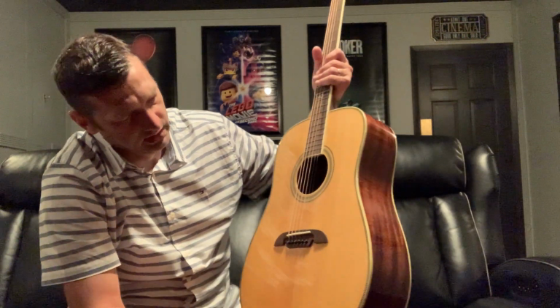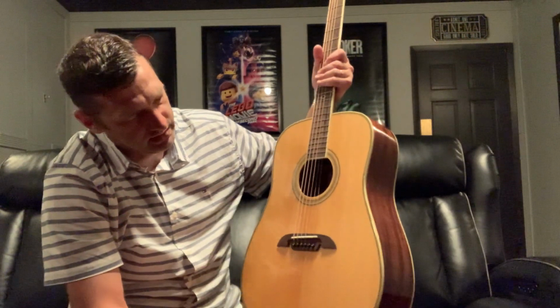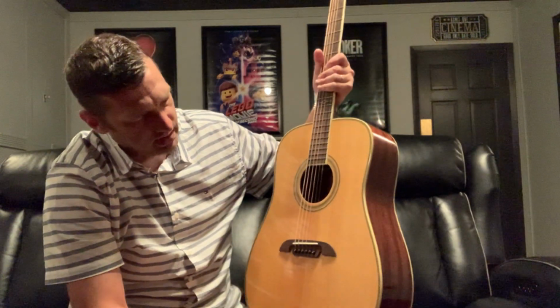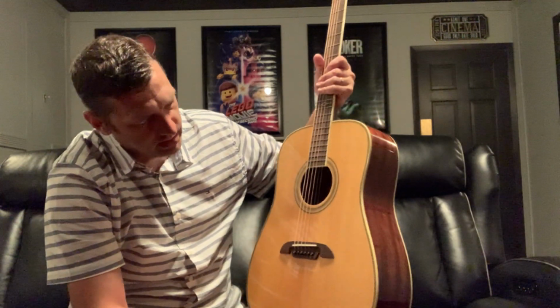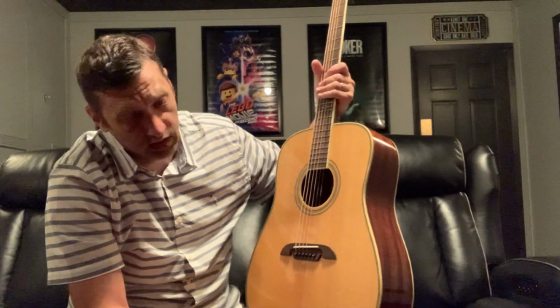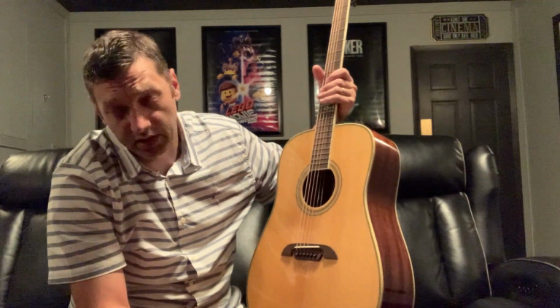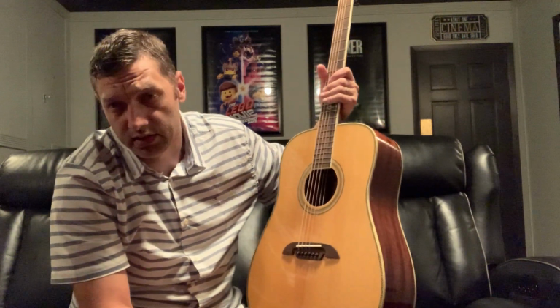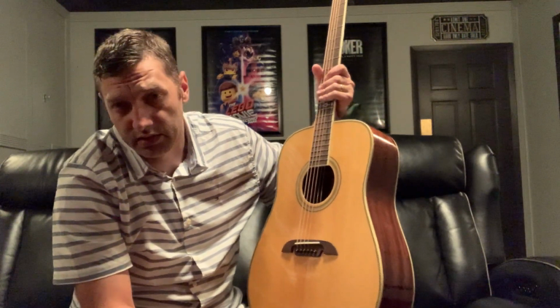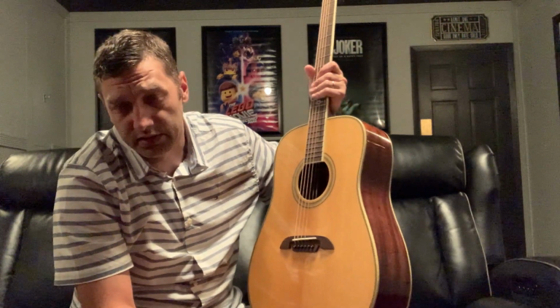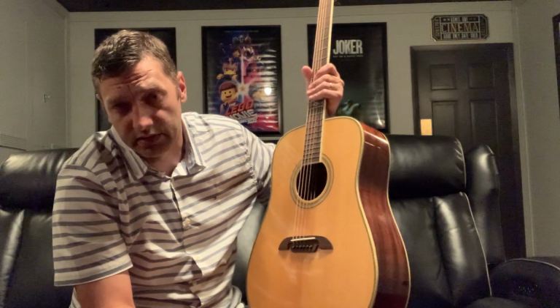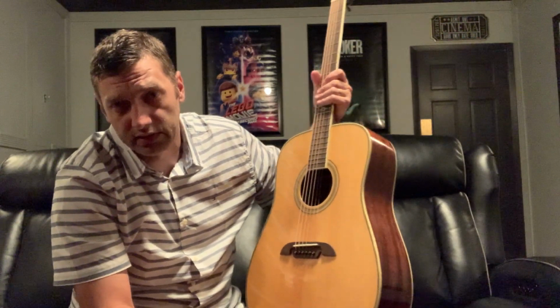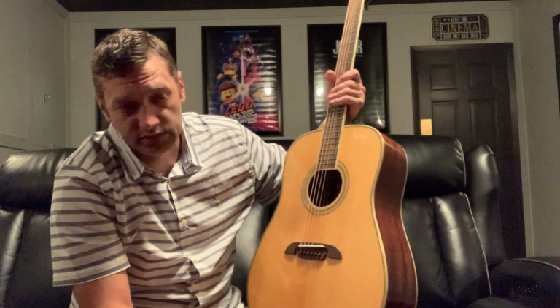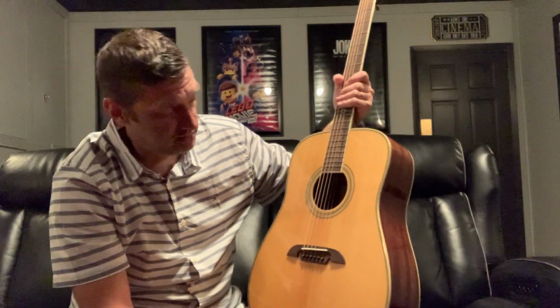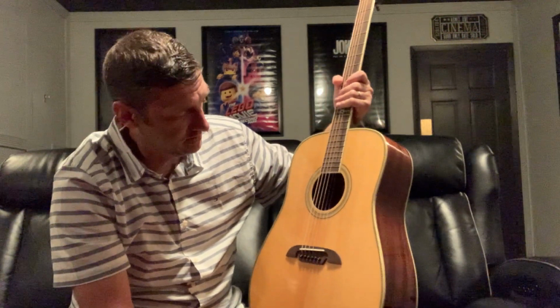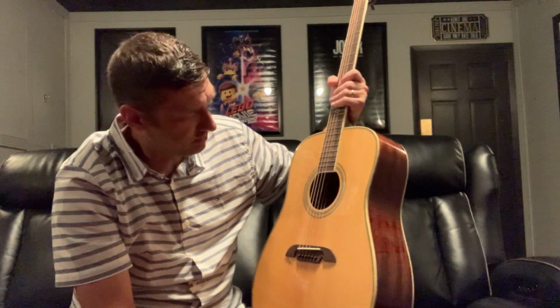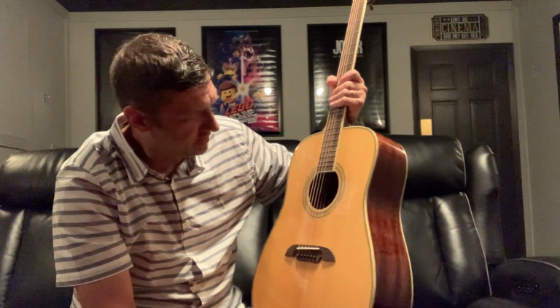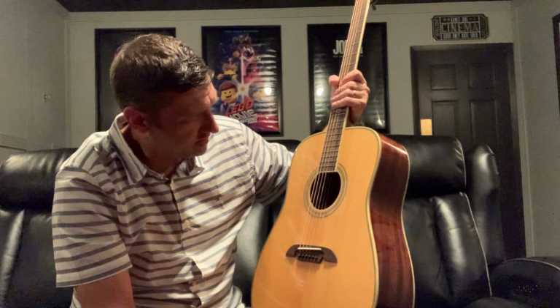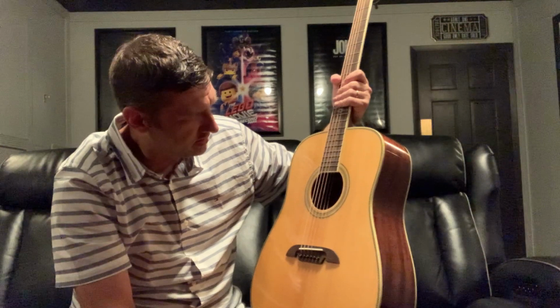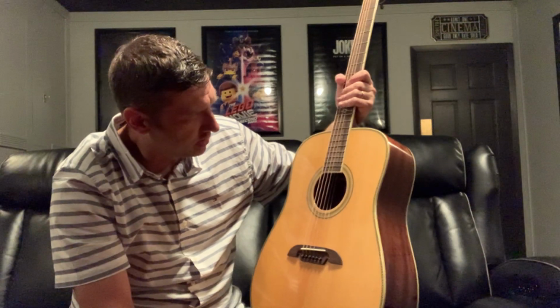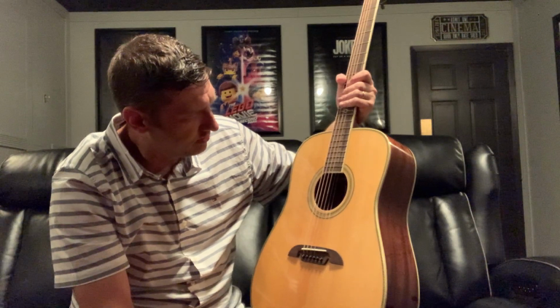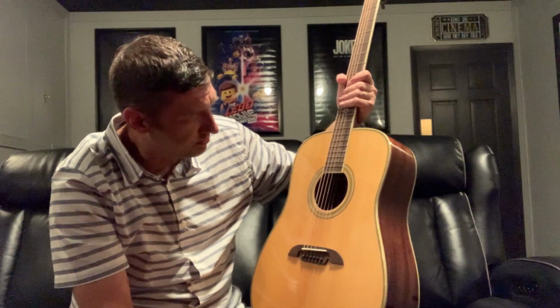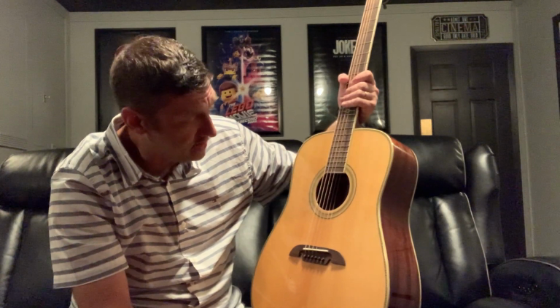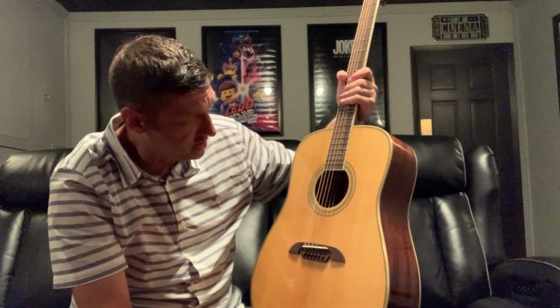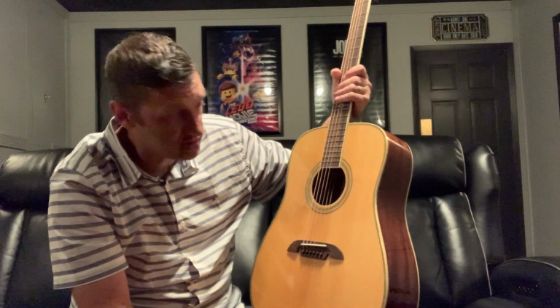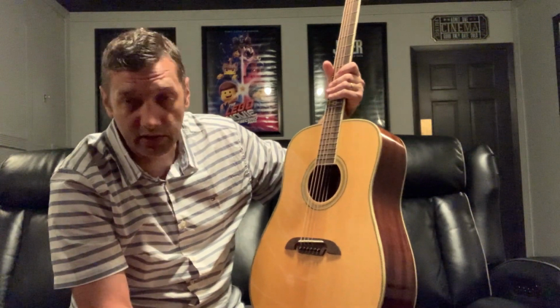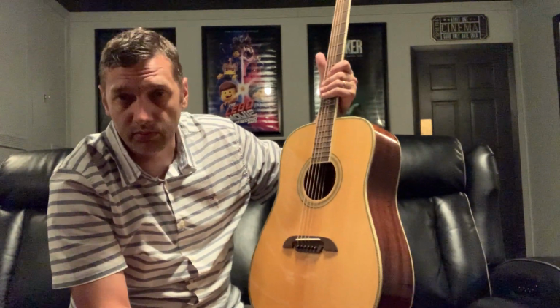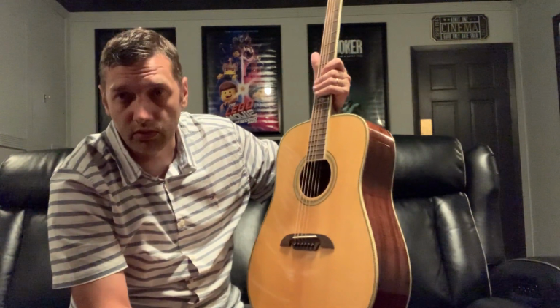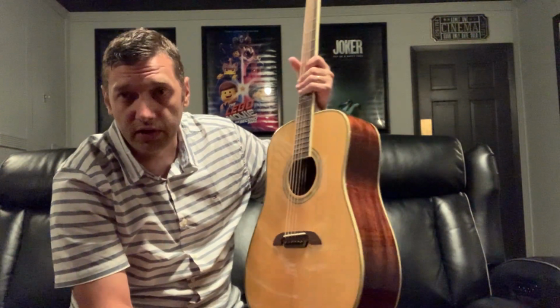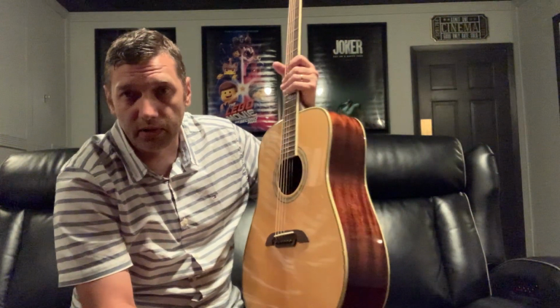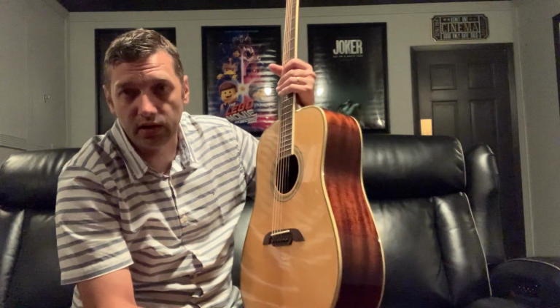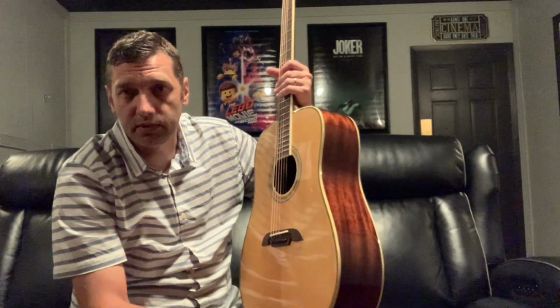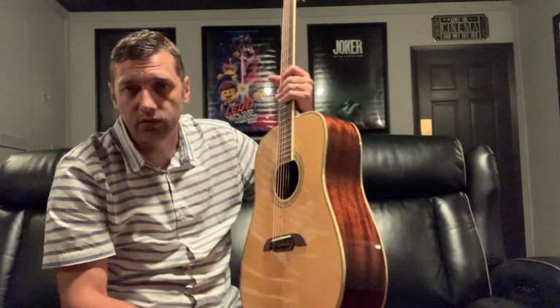It's not a Yari. It's a MD60 BG — stands for bluegrass model, I'm told.